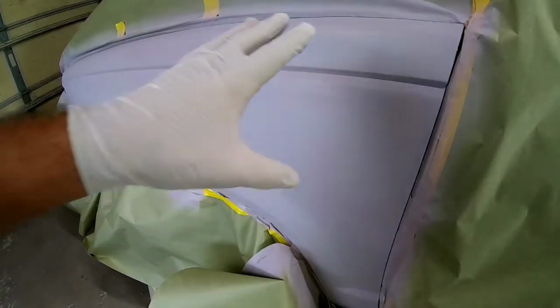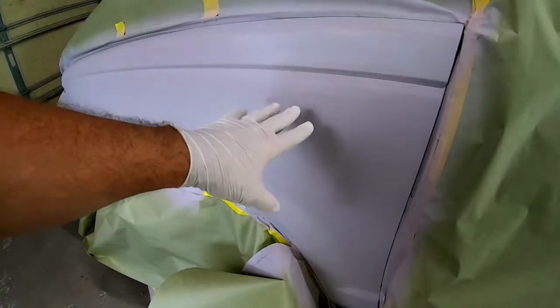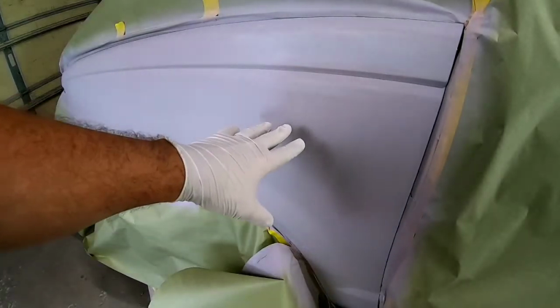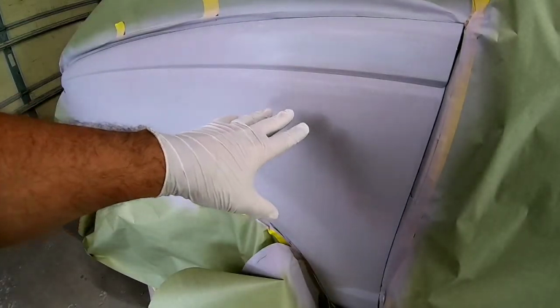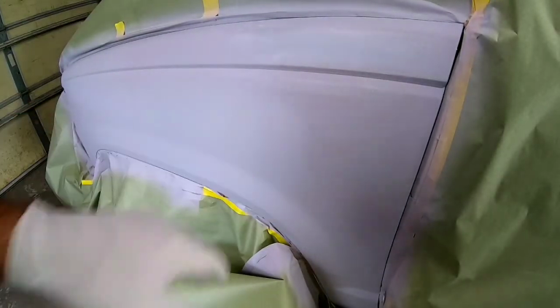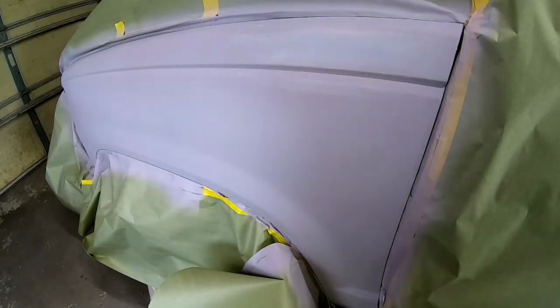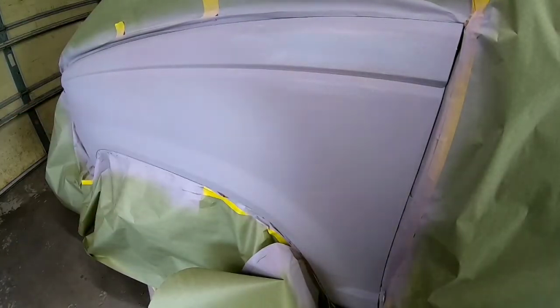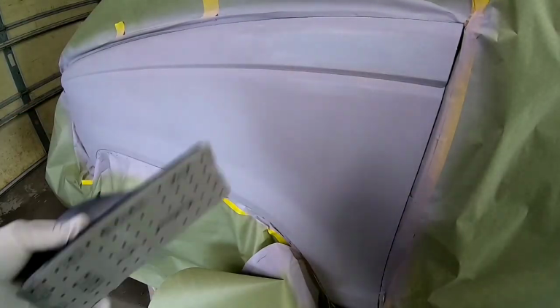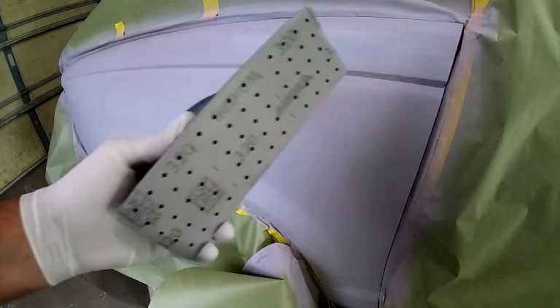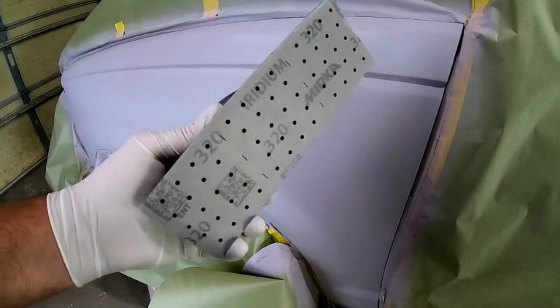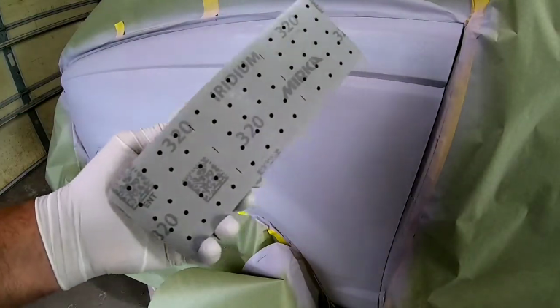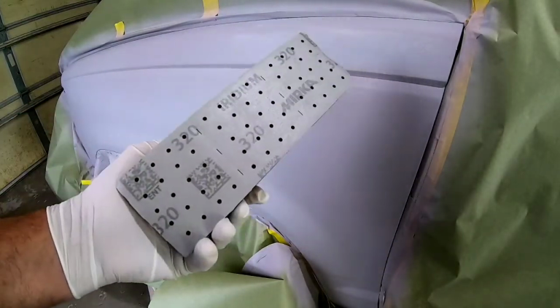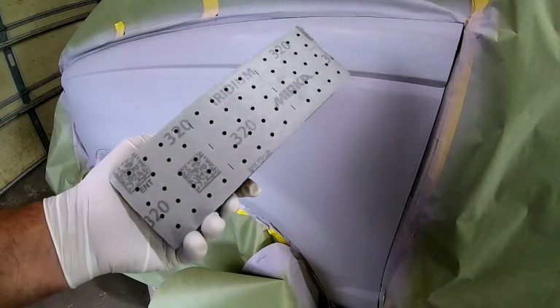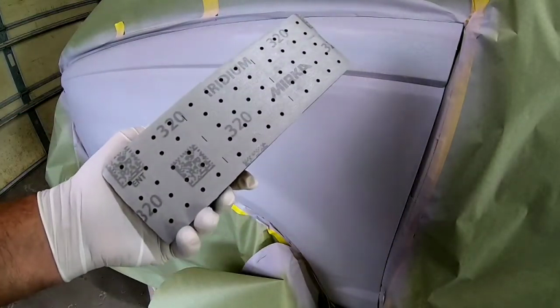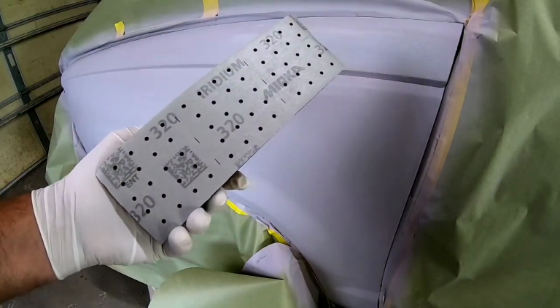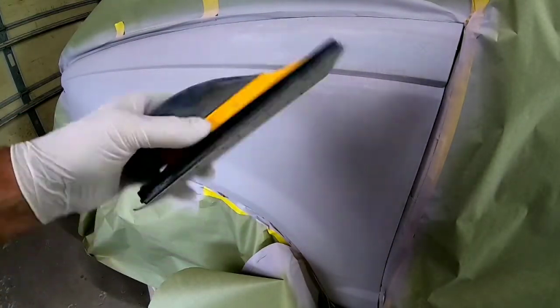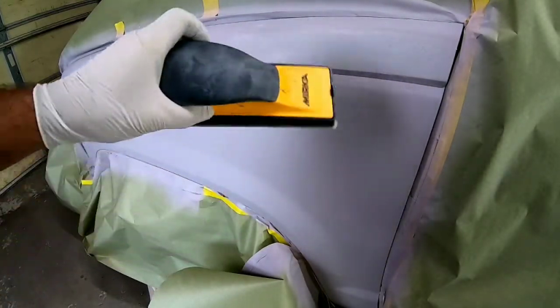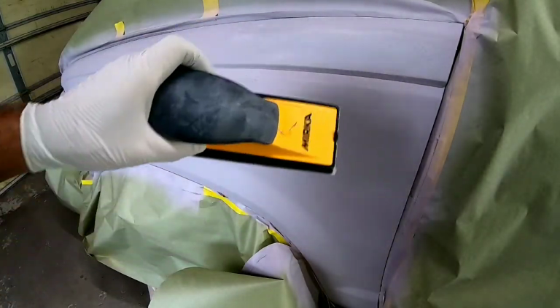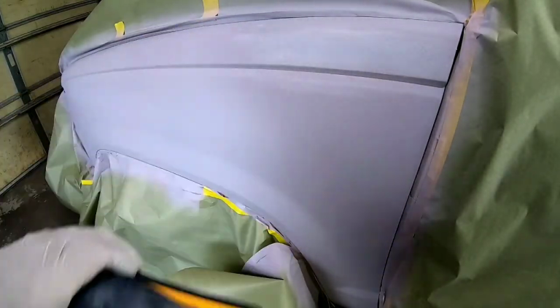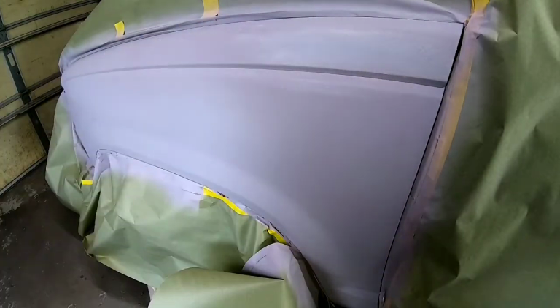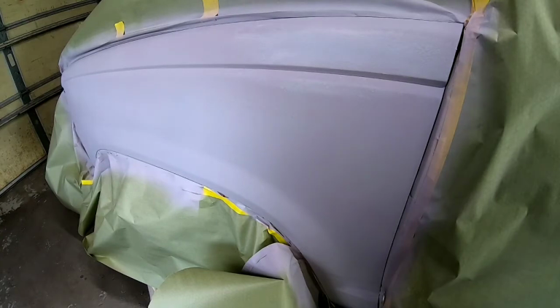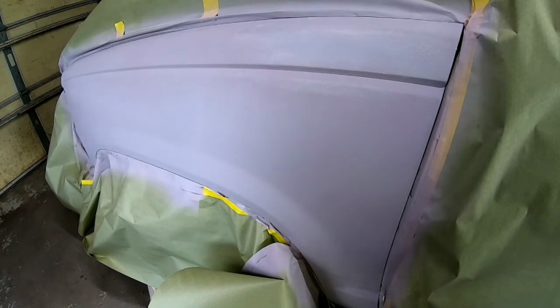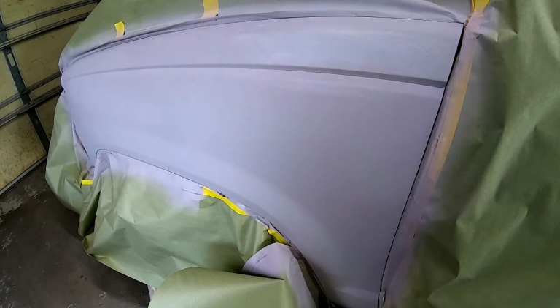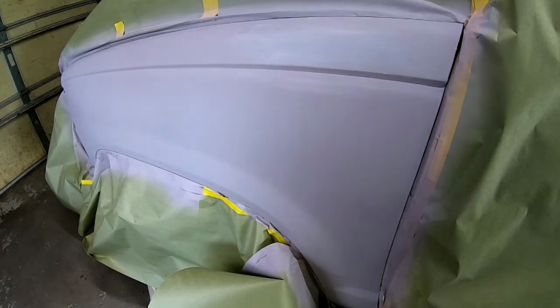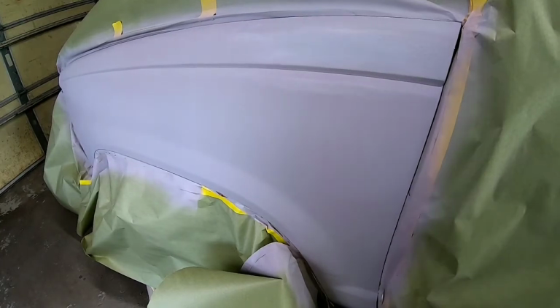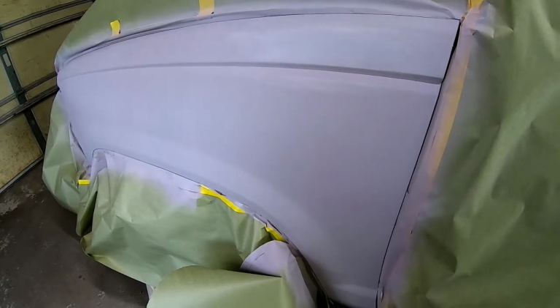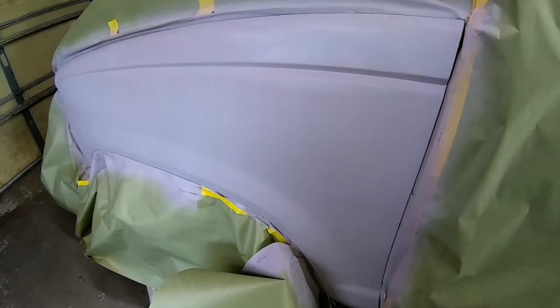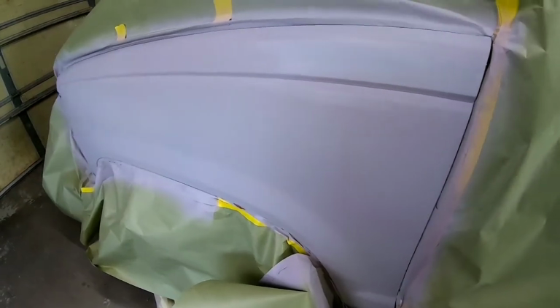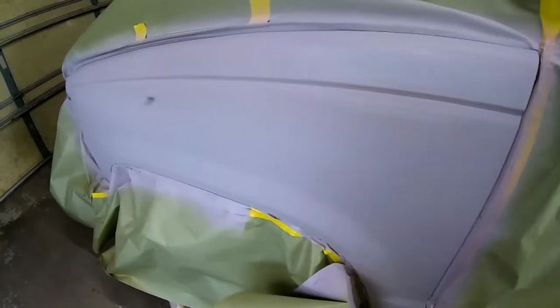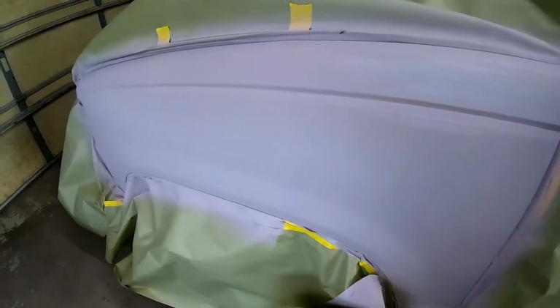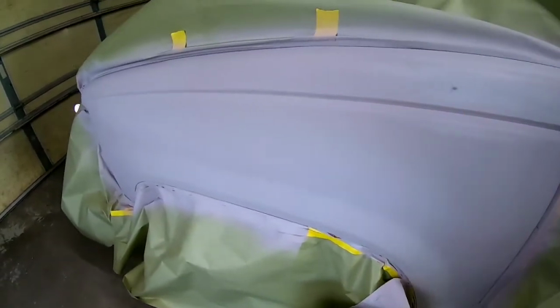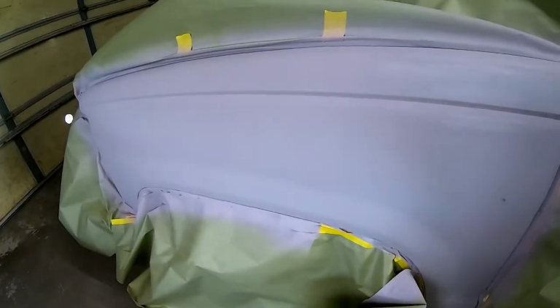Now this primer is dry. I've got a block with some 320 on it. I'm going to sand it and we'll see how it turns out and how it looks.